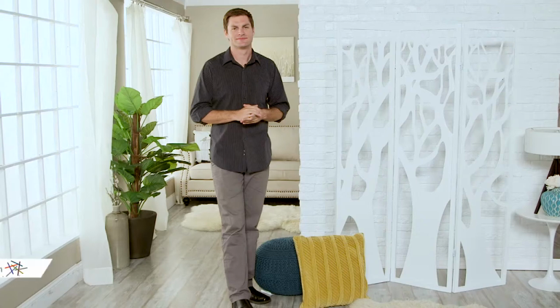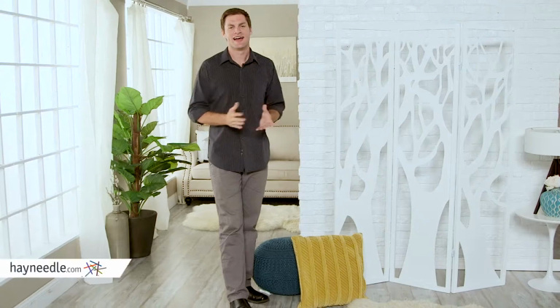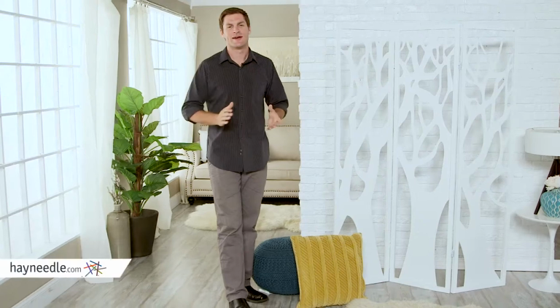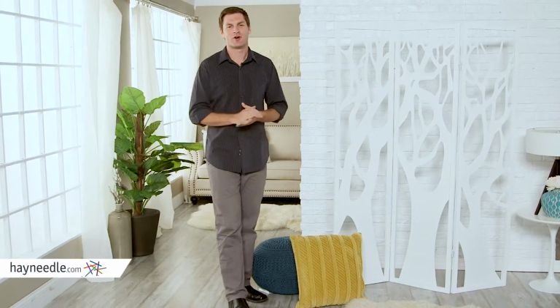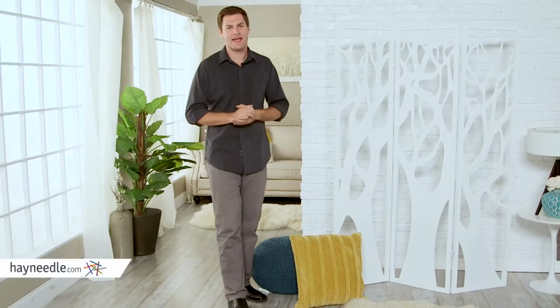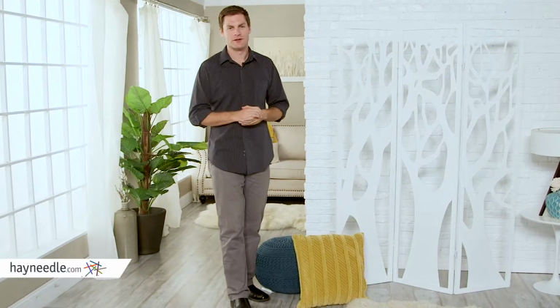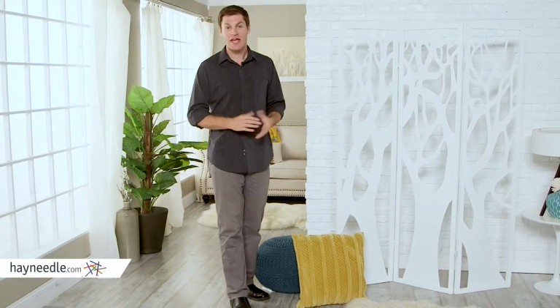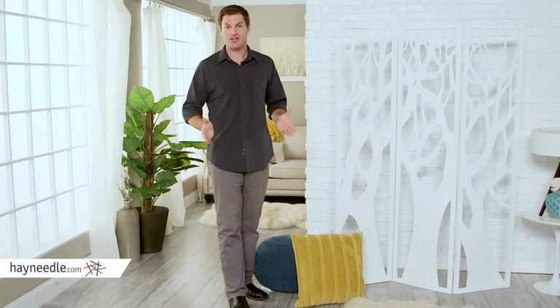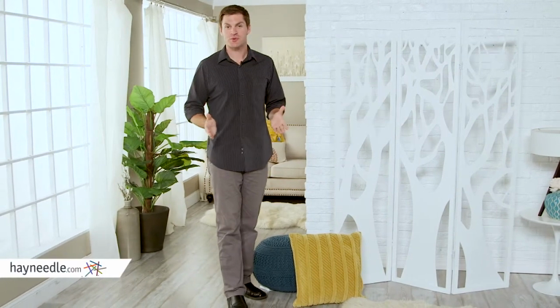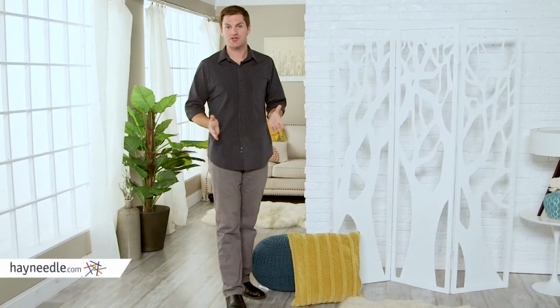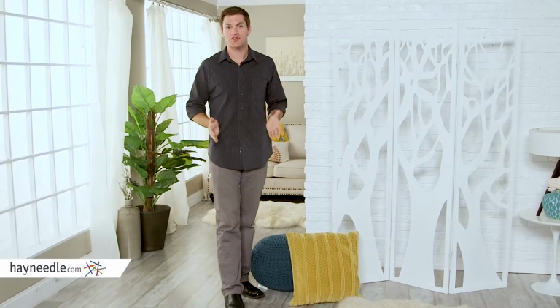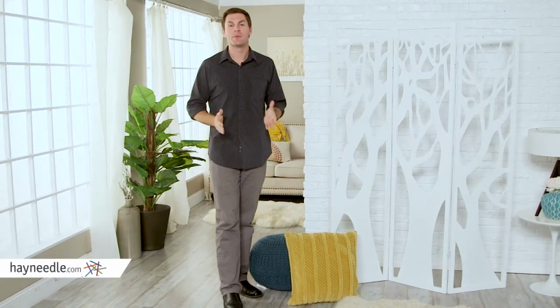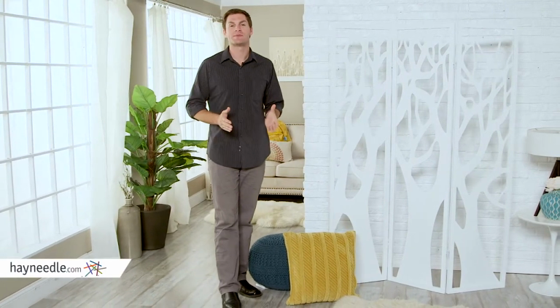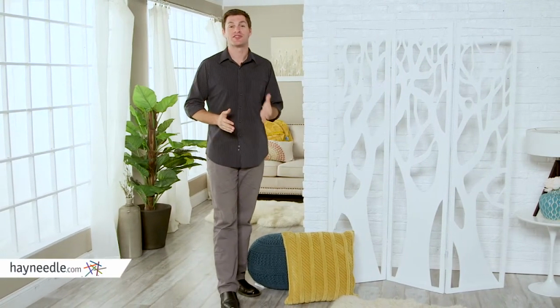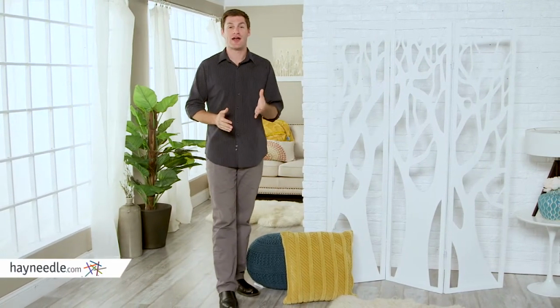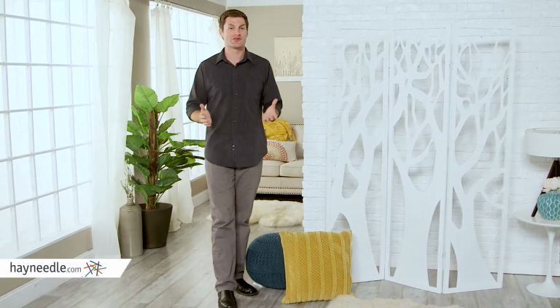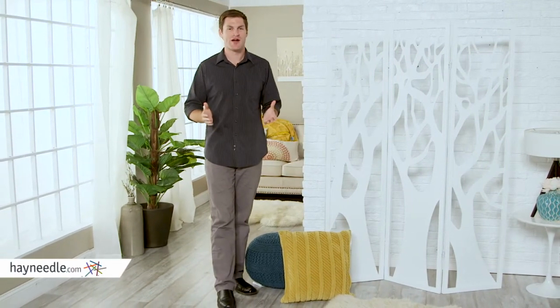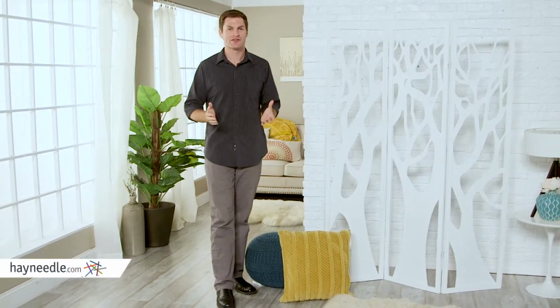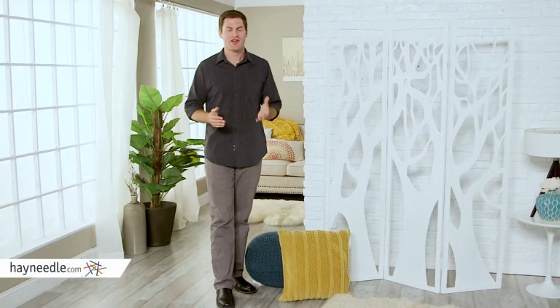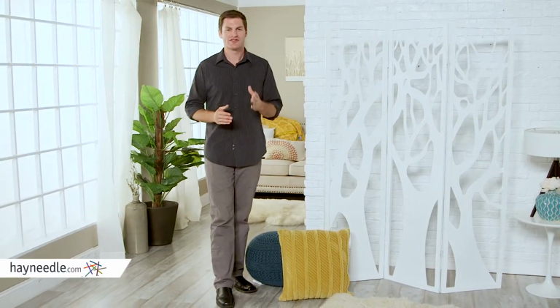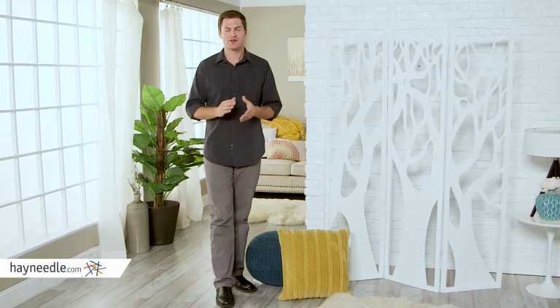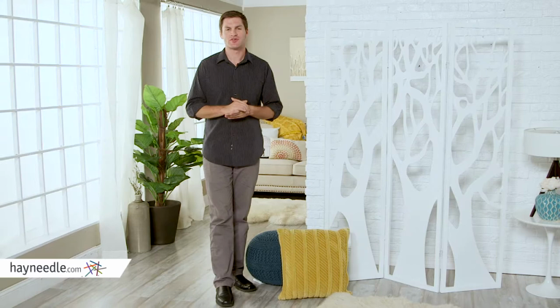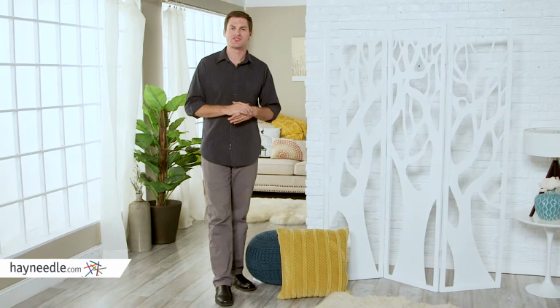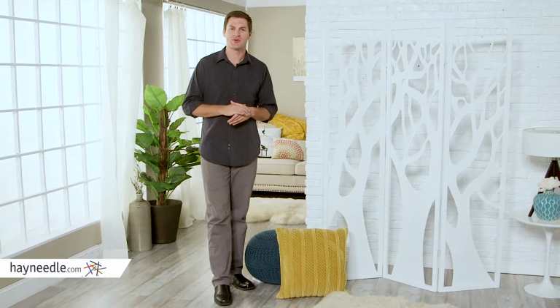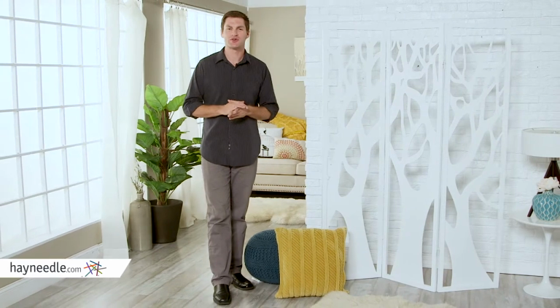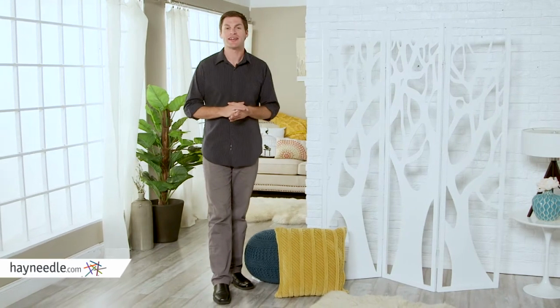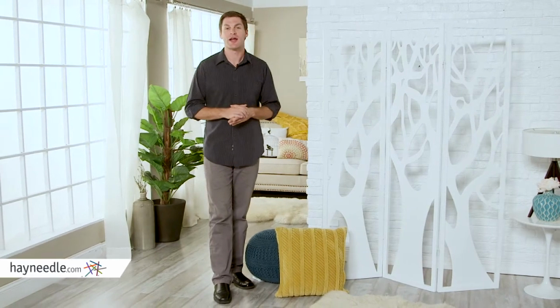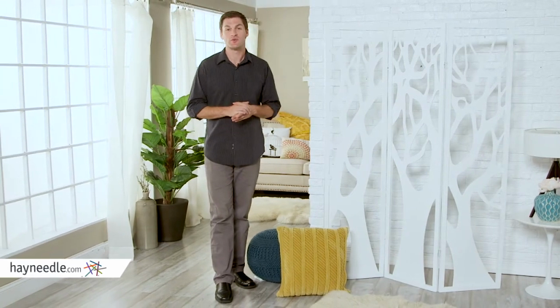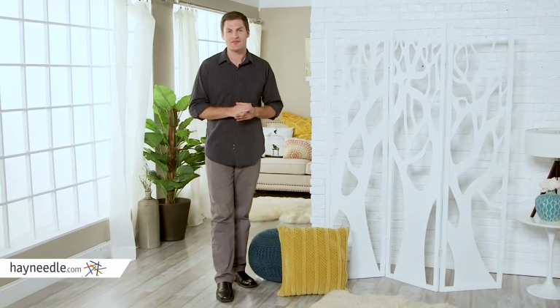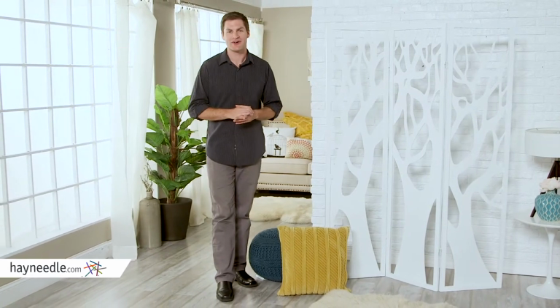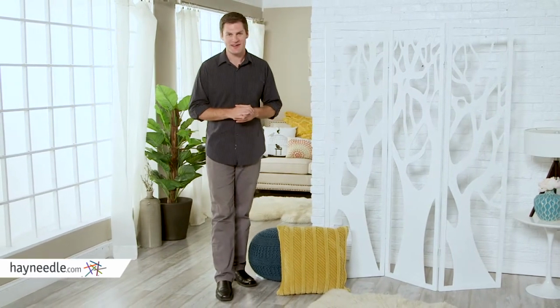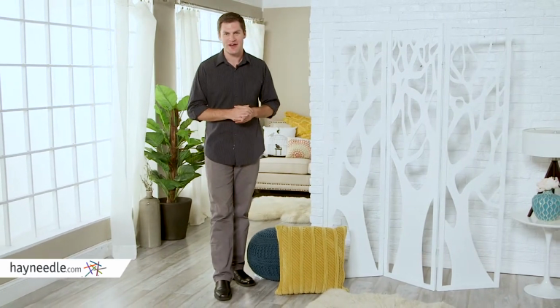Hi, I'm Mark with Hayneedle. Not sure what to do with the open space in your house or office? Start with the Silhouette Tree Cutout Room Divider in white.